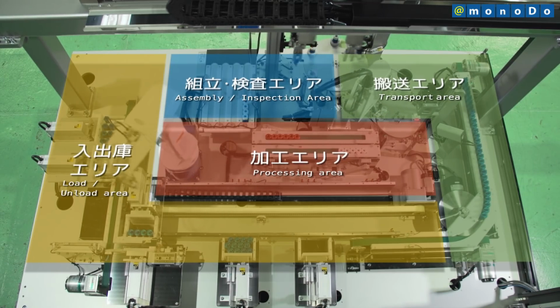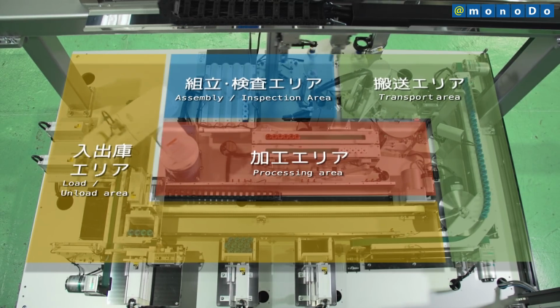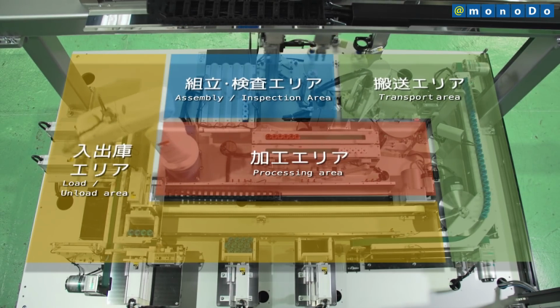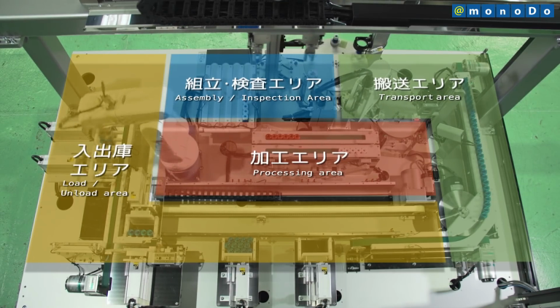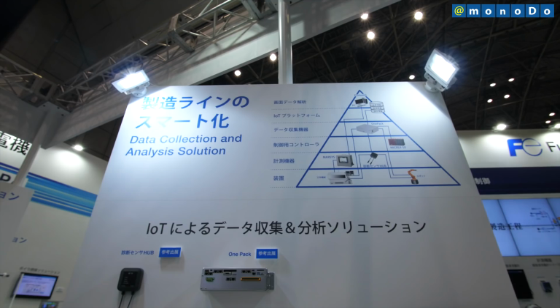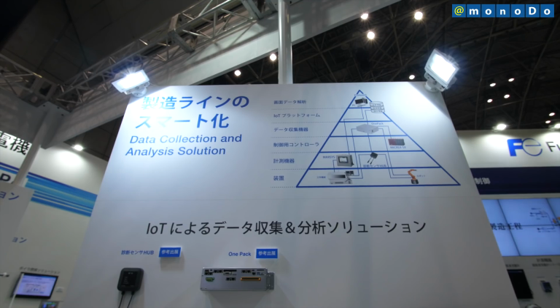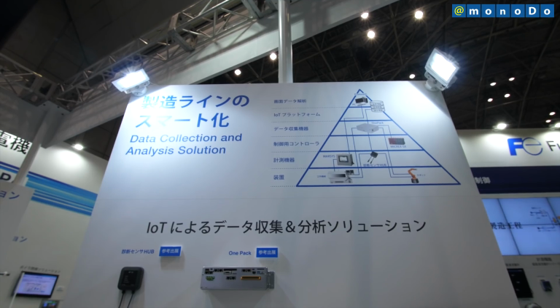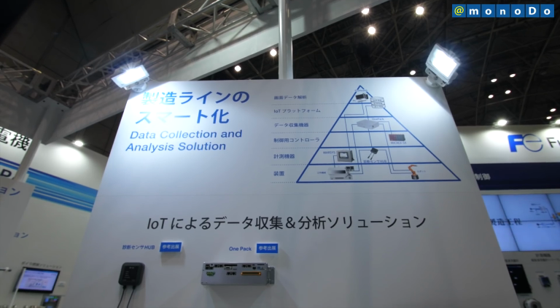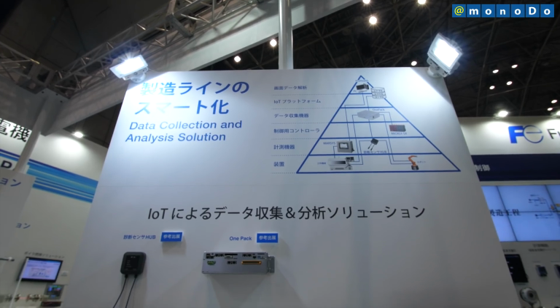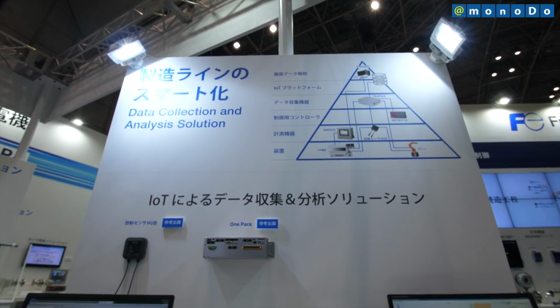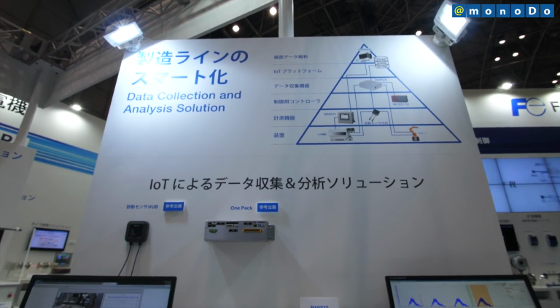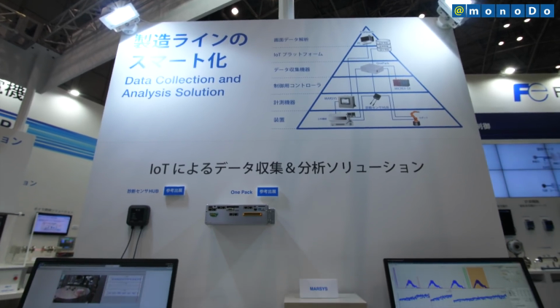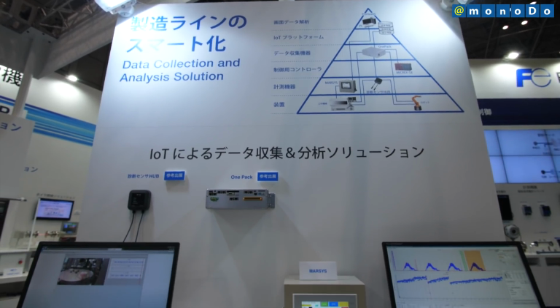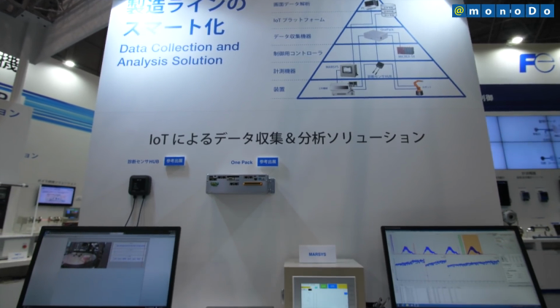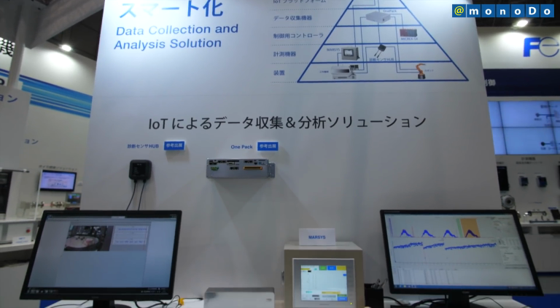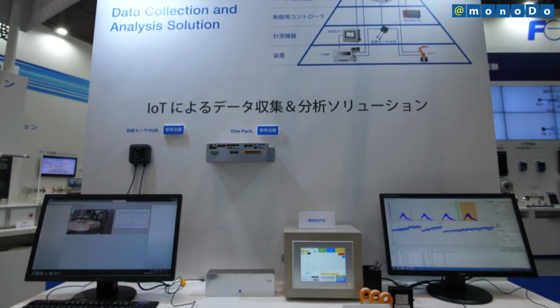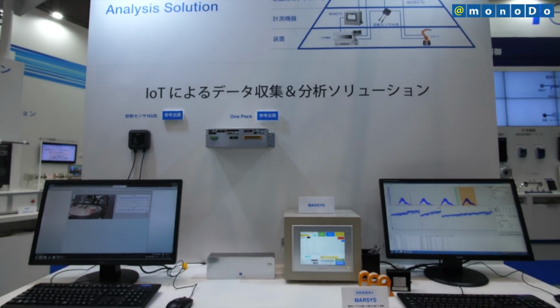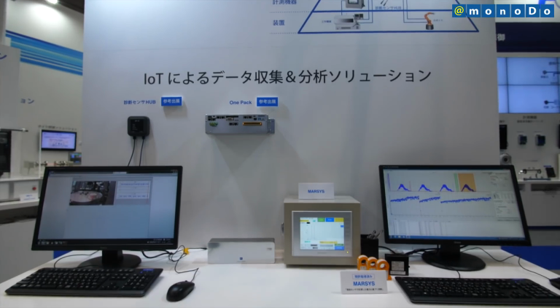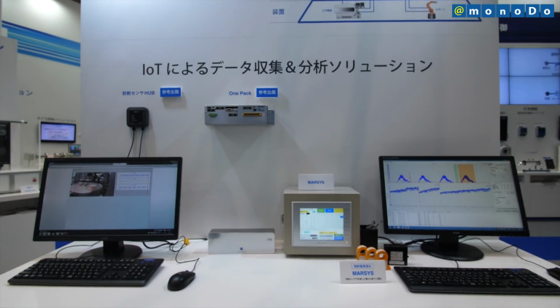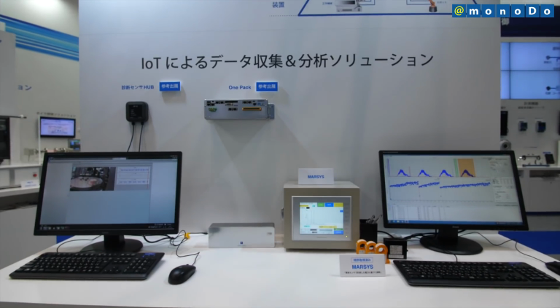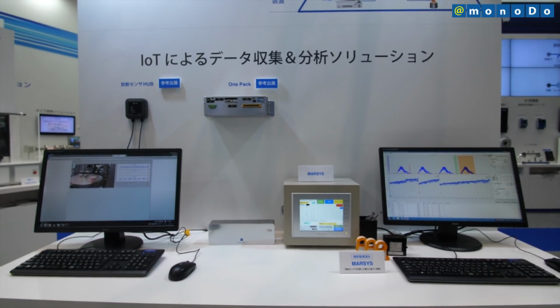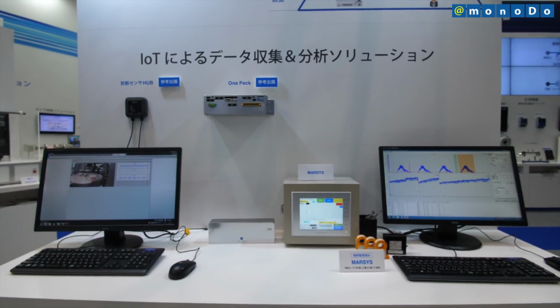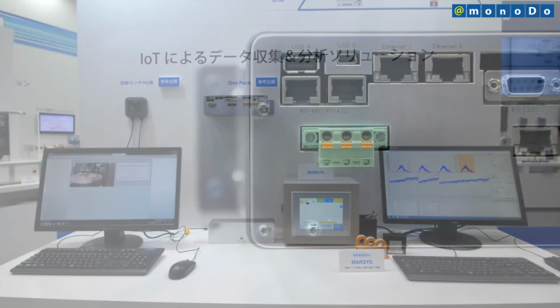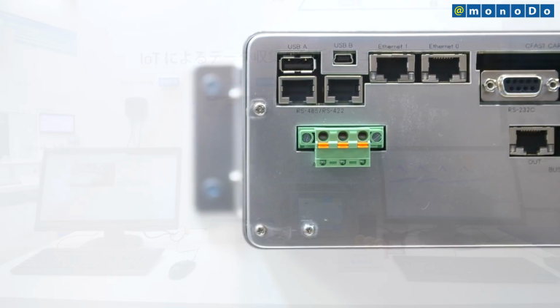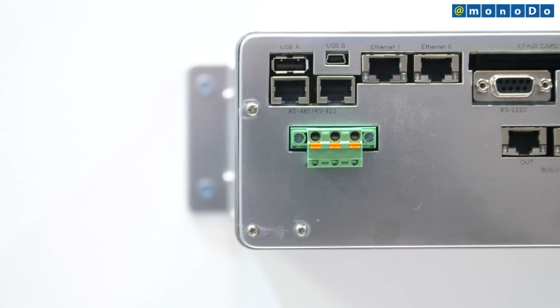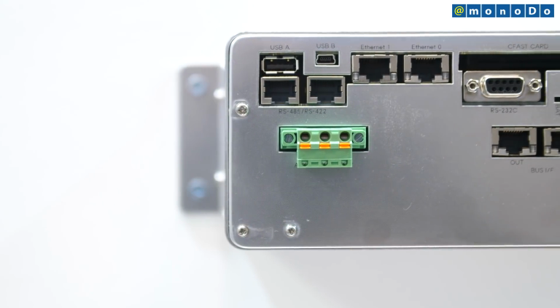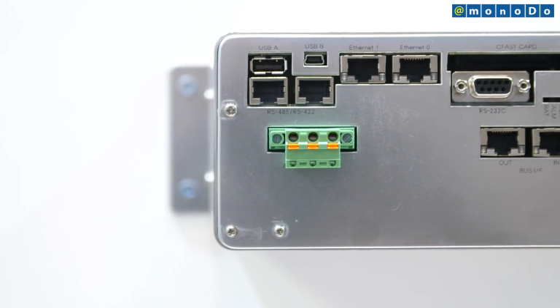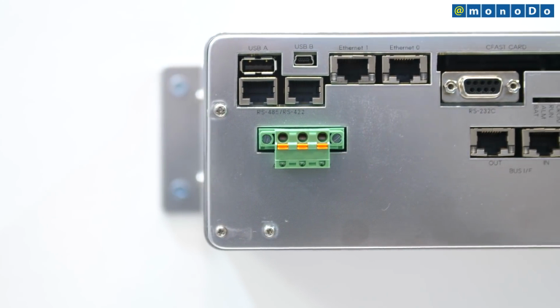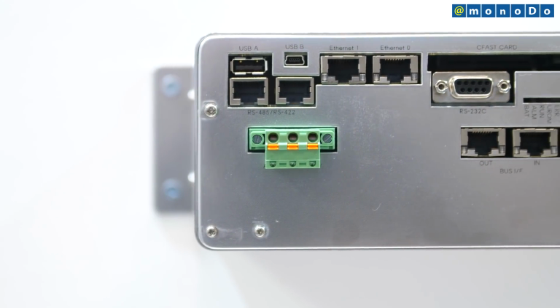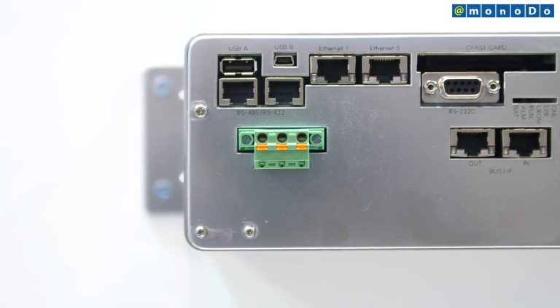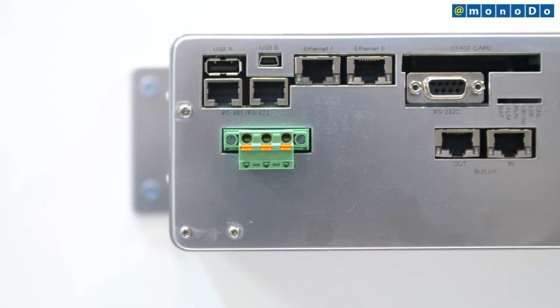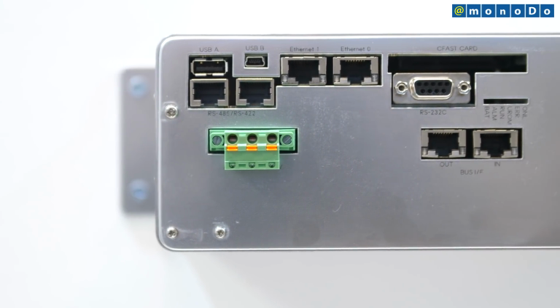This includes quality control, maintenance, and procurement. The MICREX ONE-PACK has a diverse range of interfaces, including analog input.